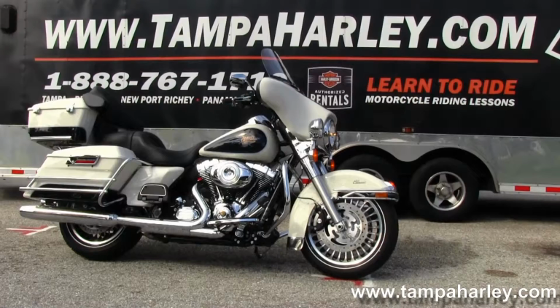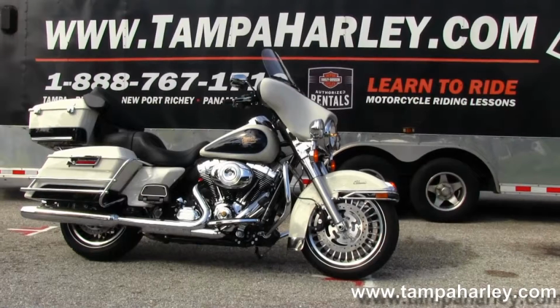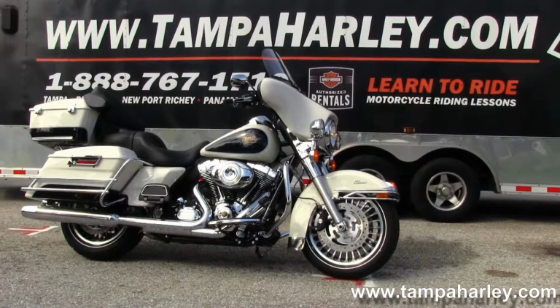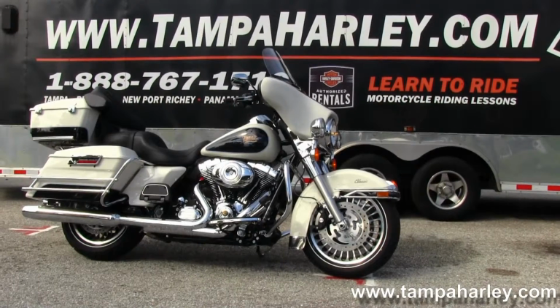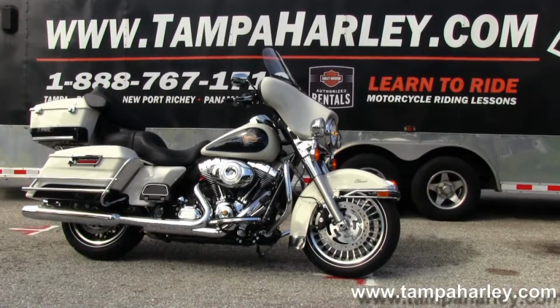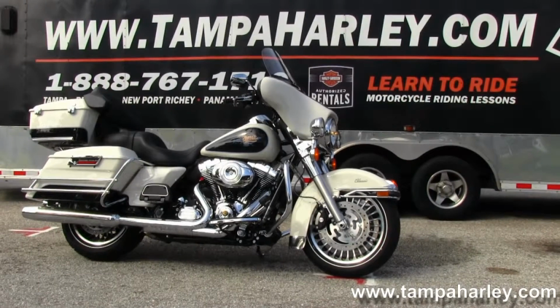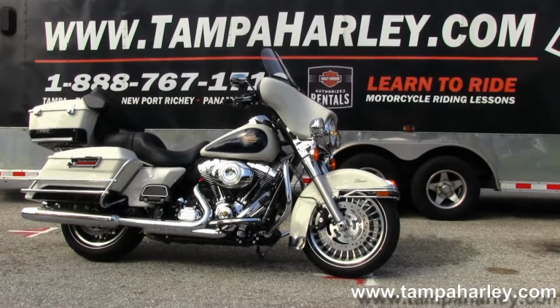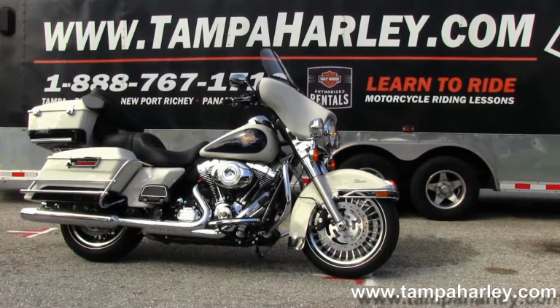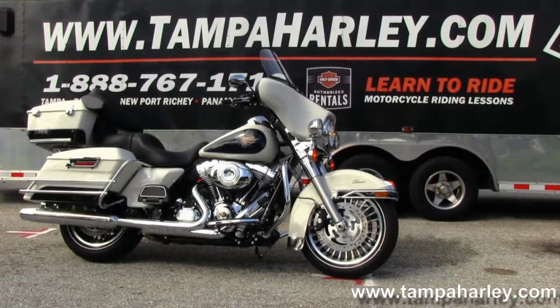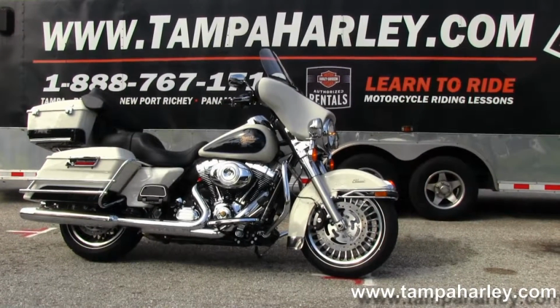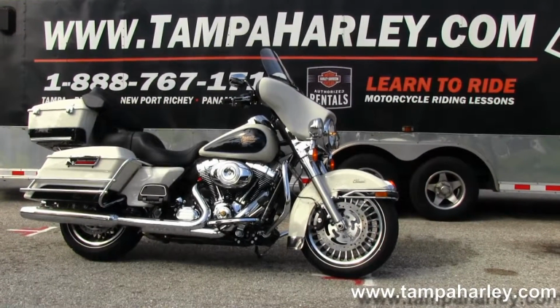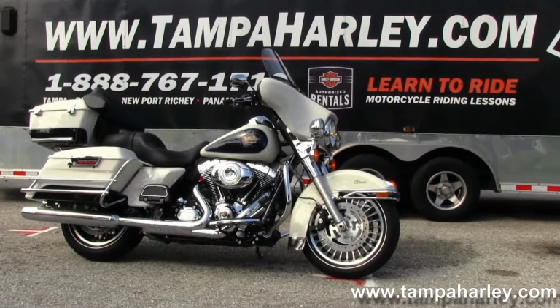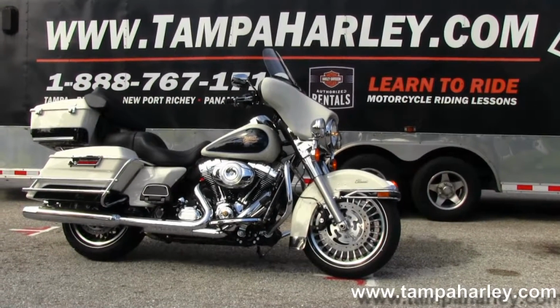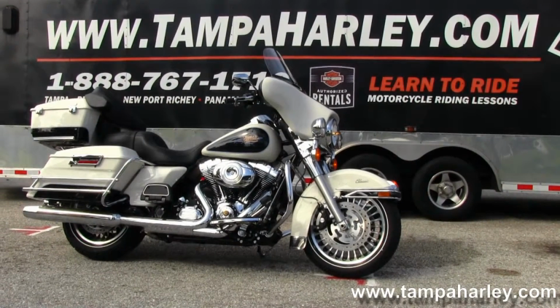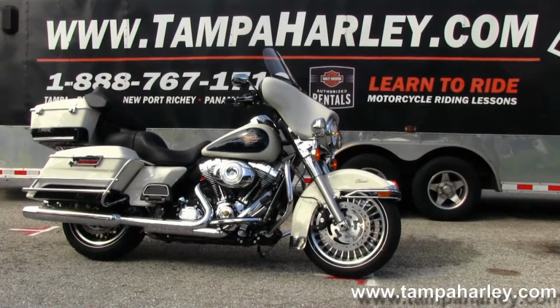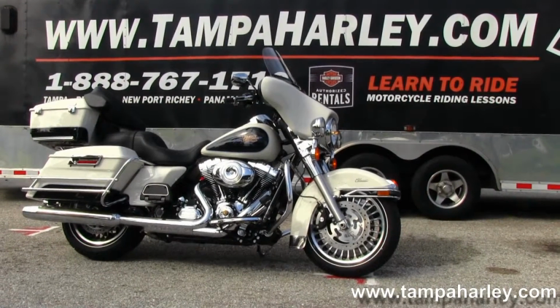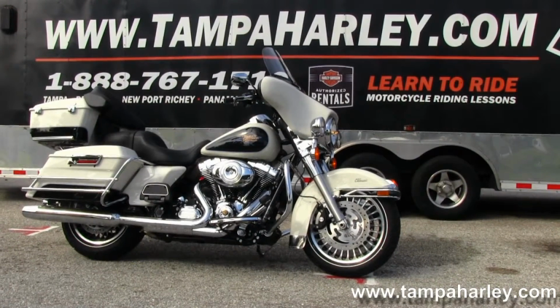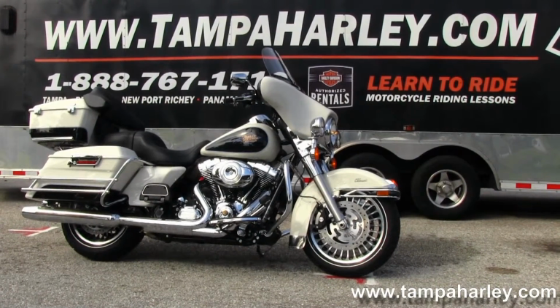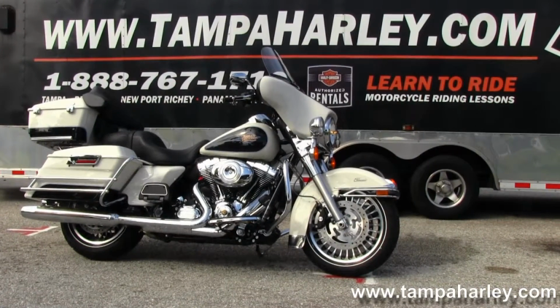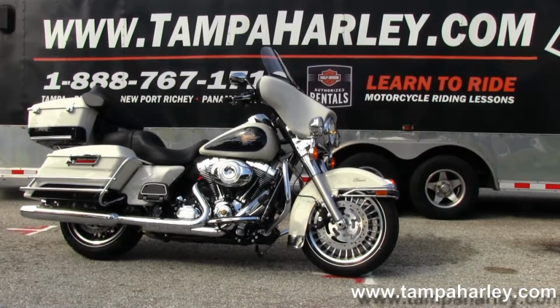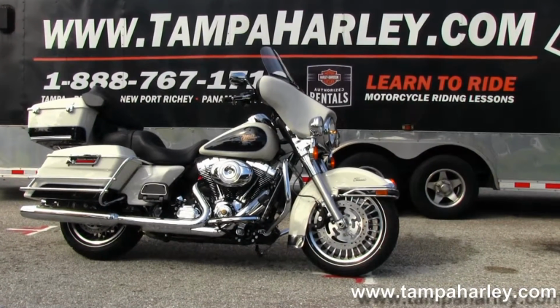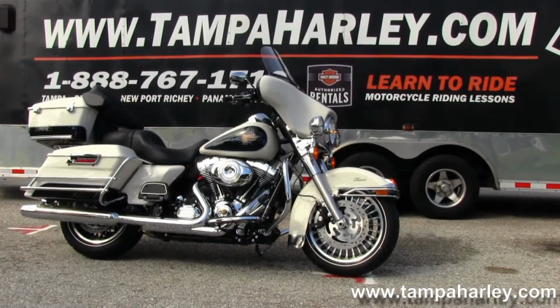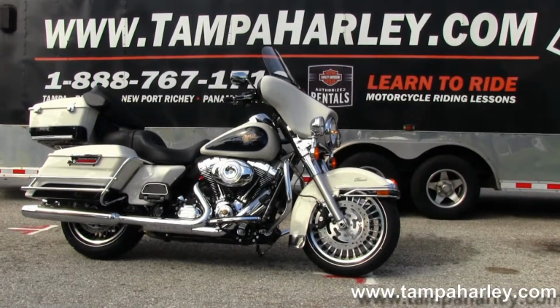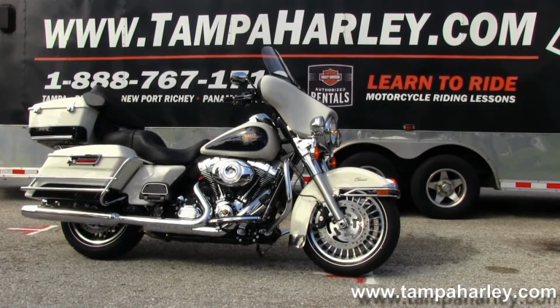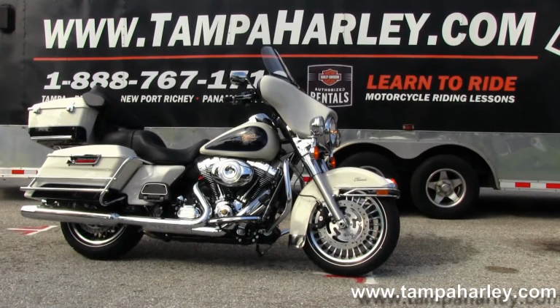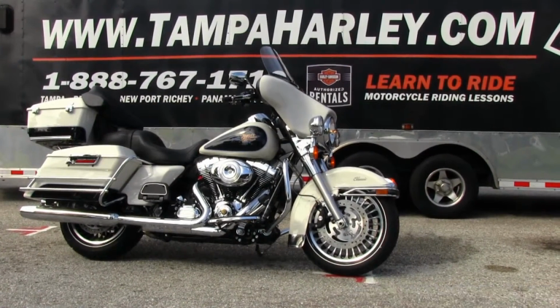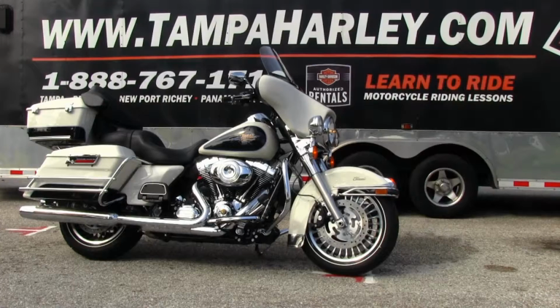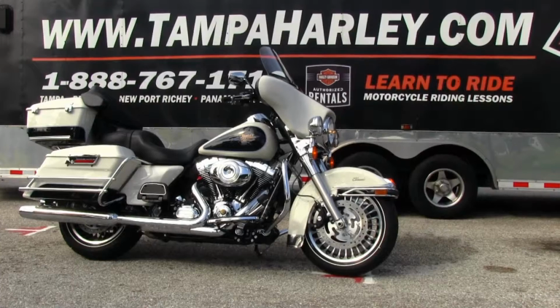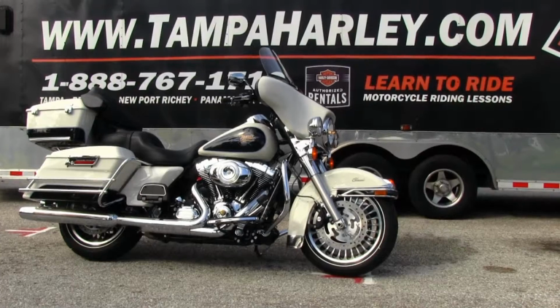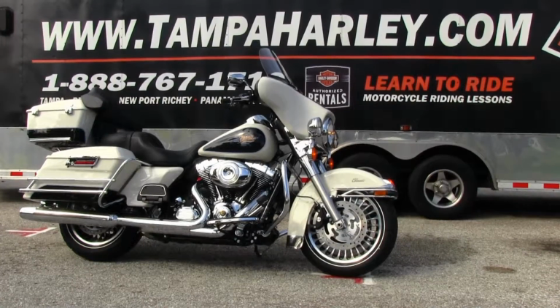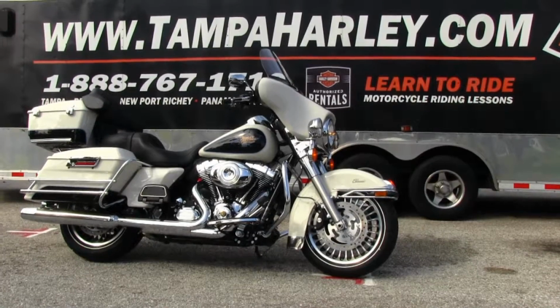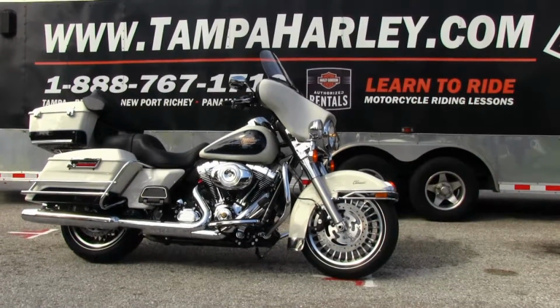We're always open 7 days a week, 24 hours a day. And remember to have one stupendous, unique, divine Harley day.